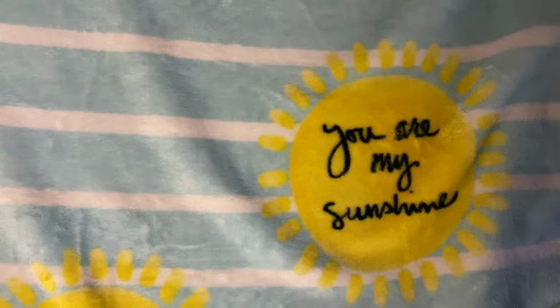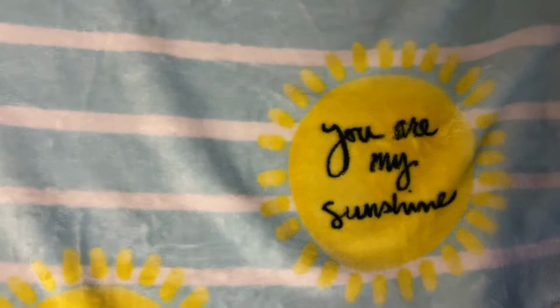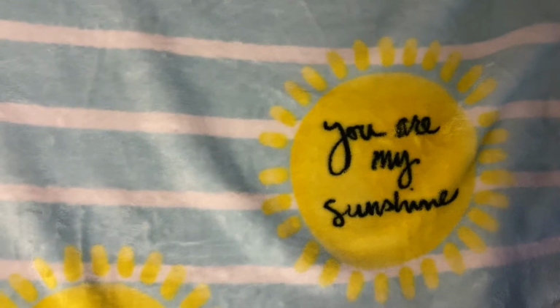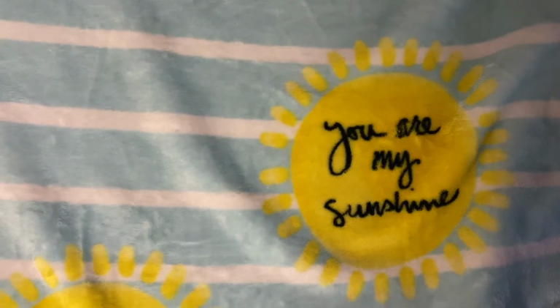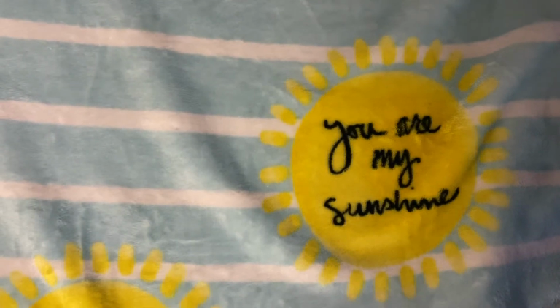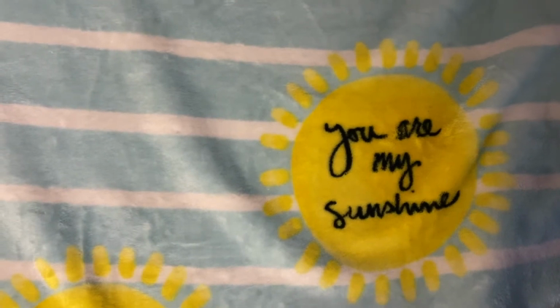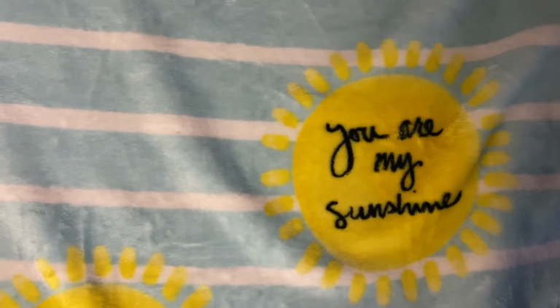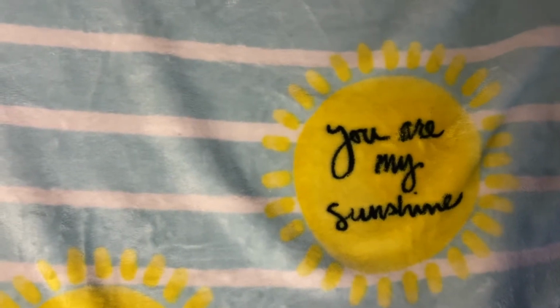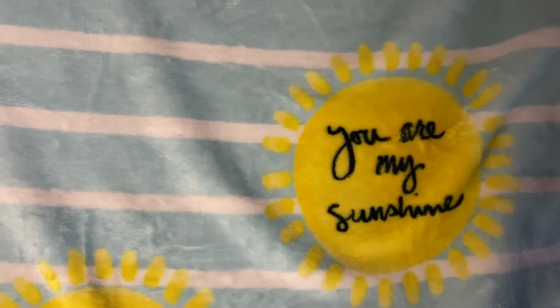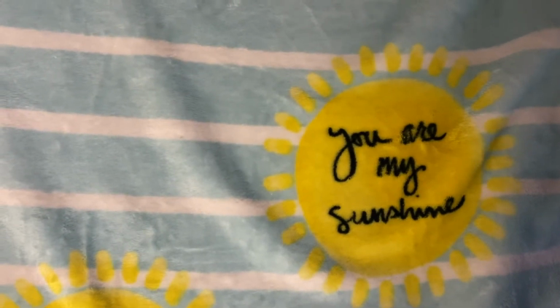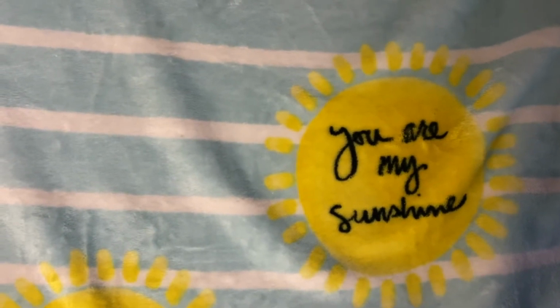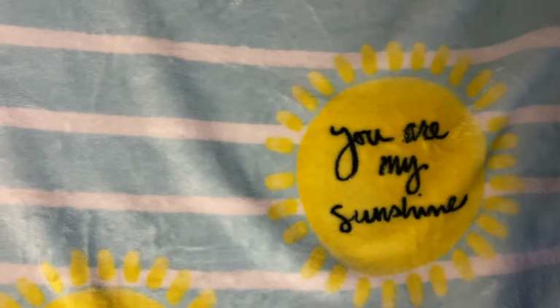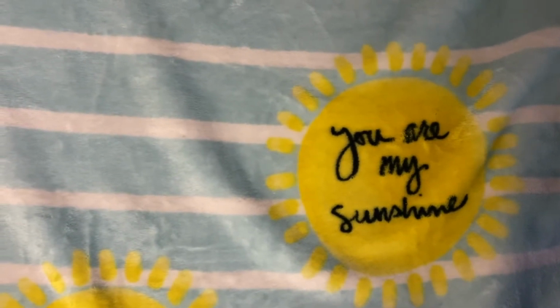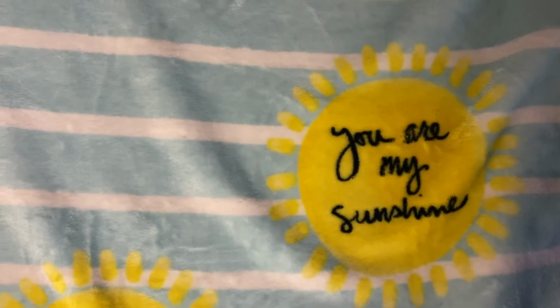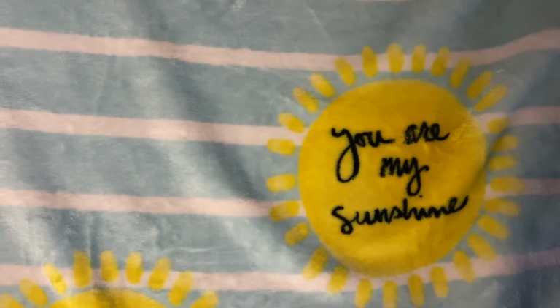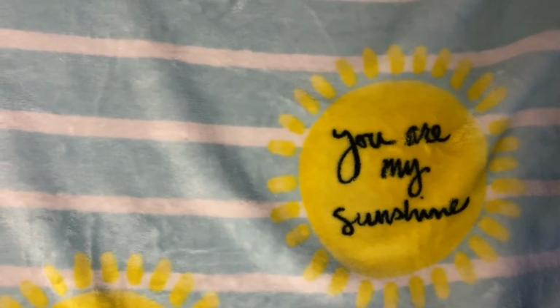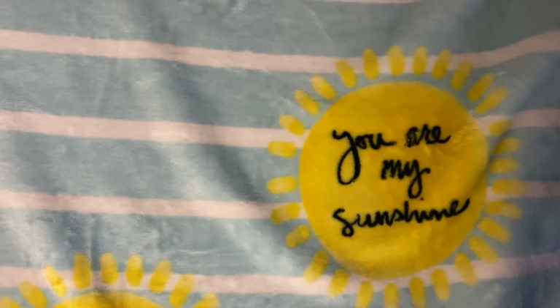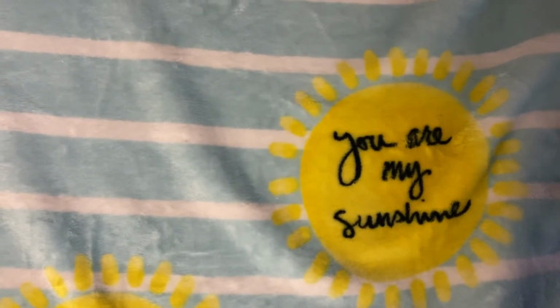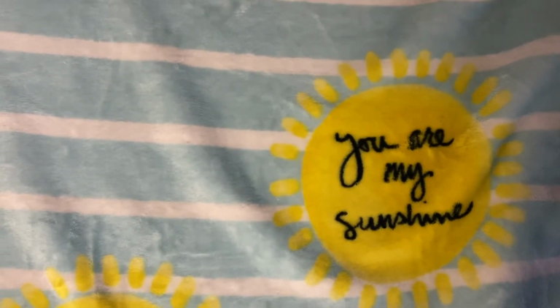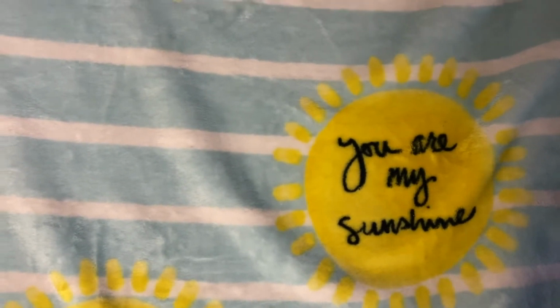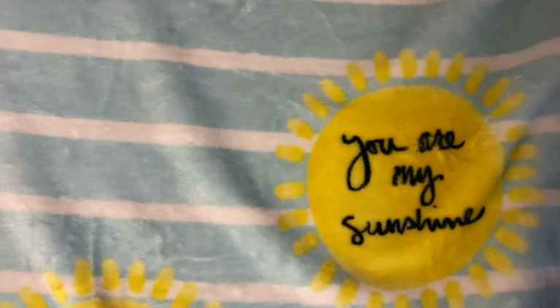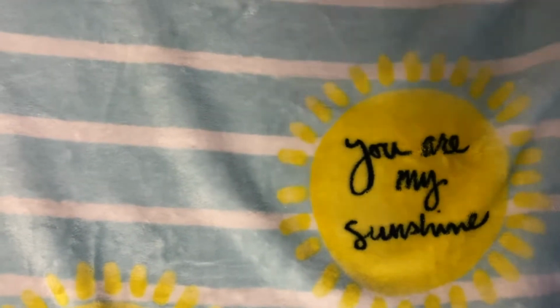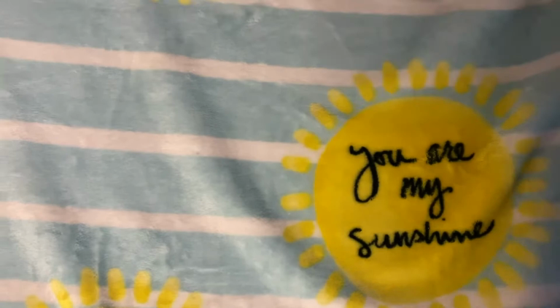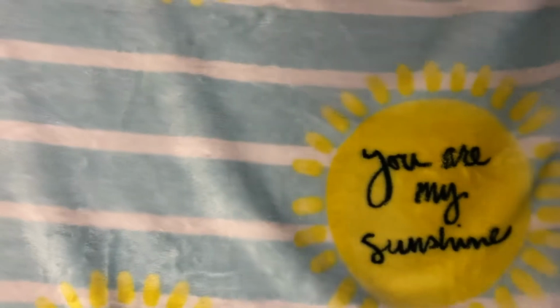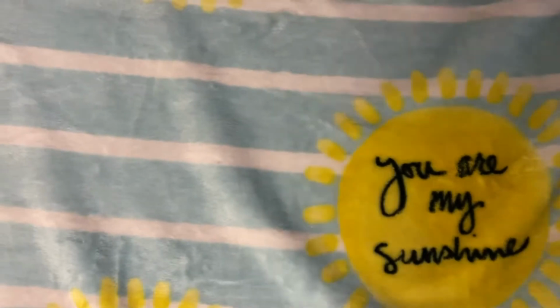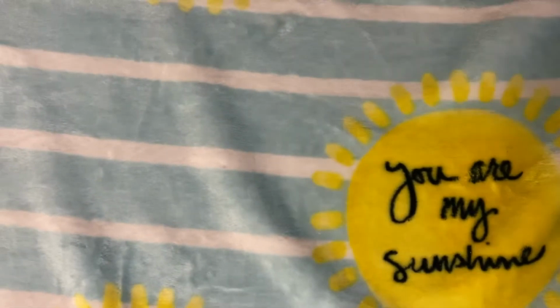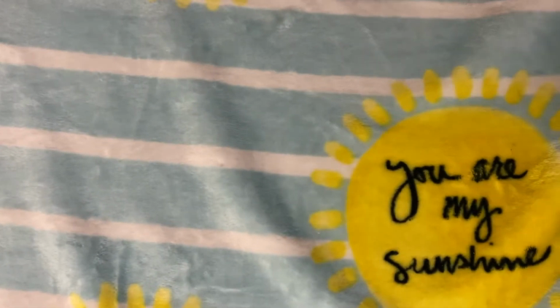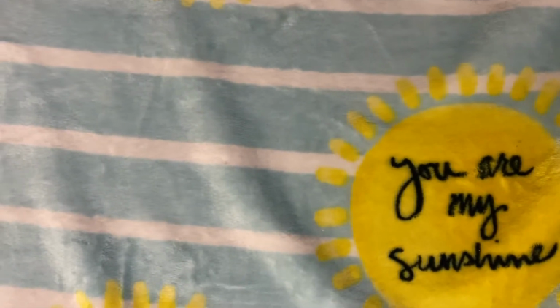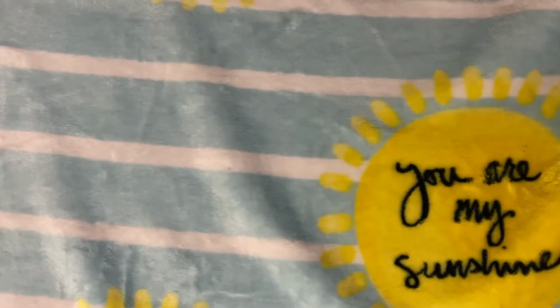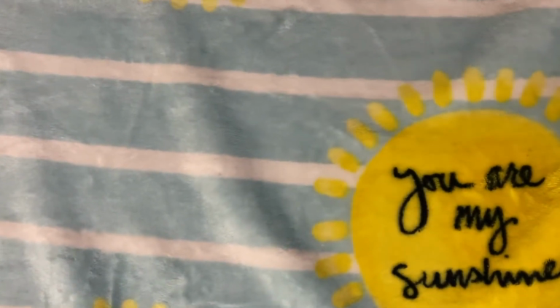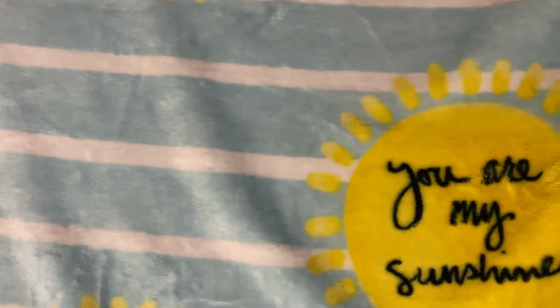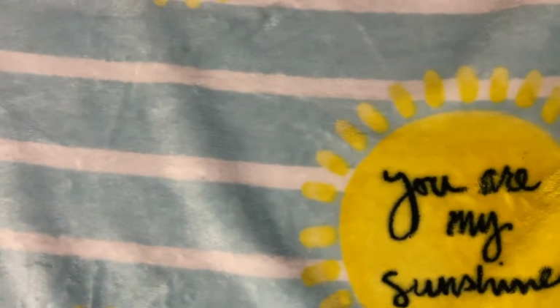Hello everyone, welcome to my channel. My name is Cheryl. I'm going to bring you a small Dollar Tree haul.